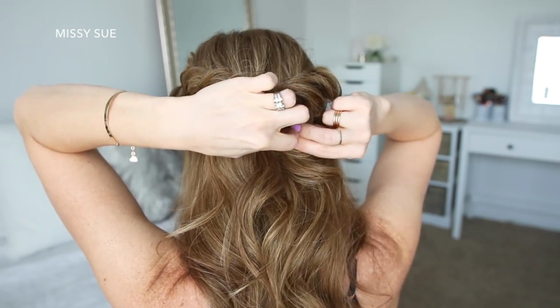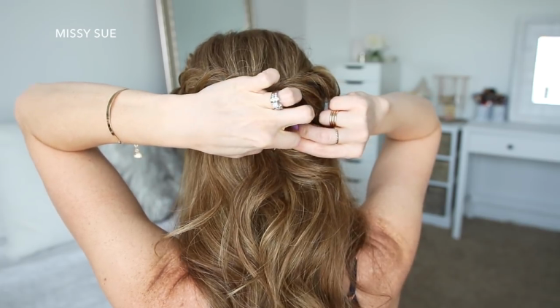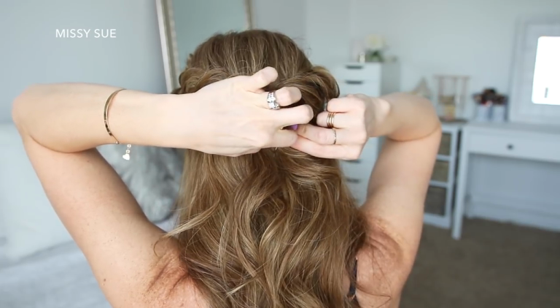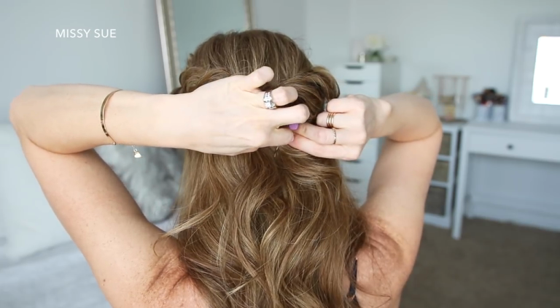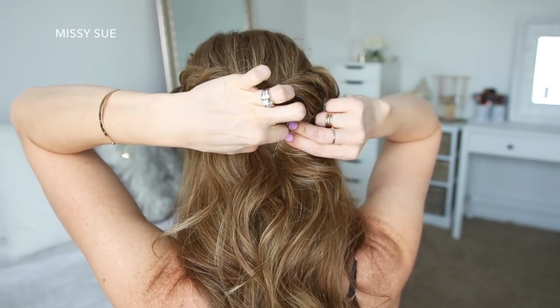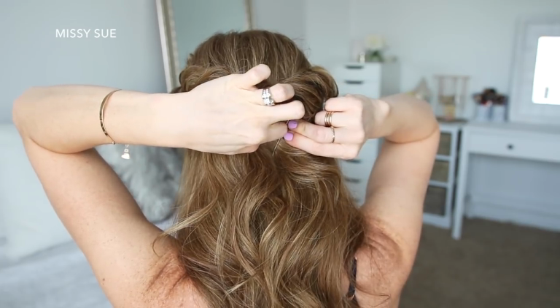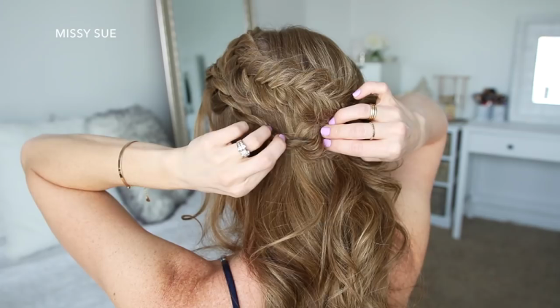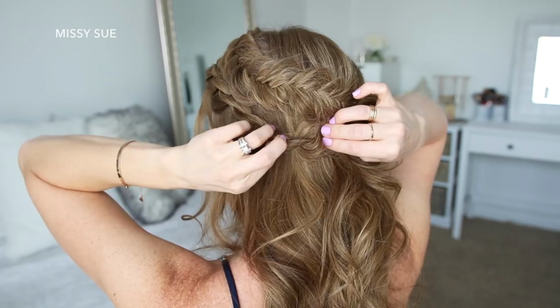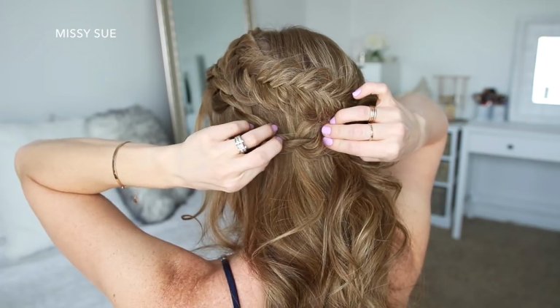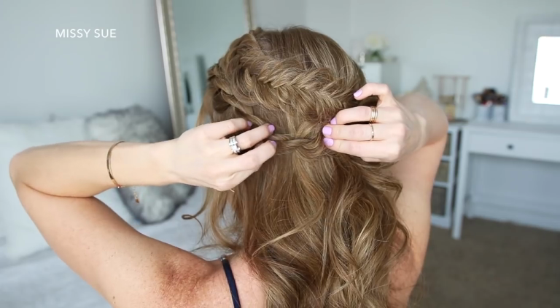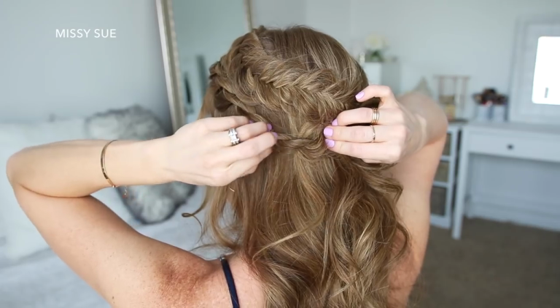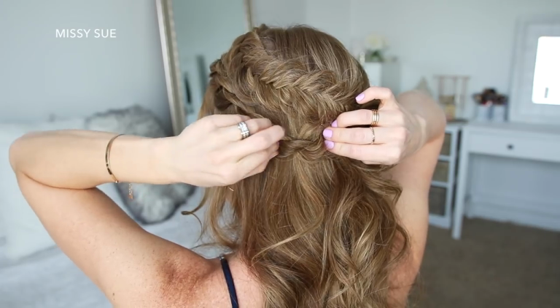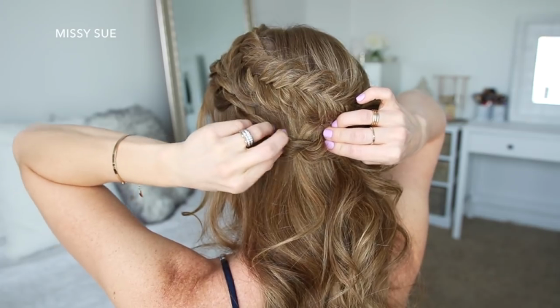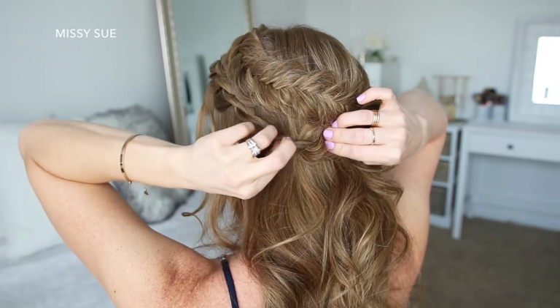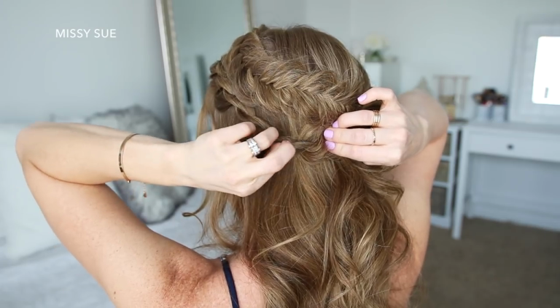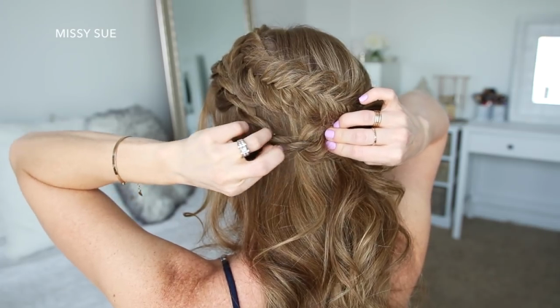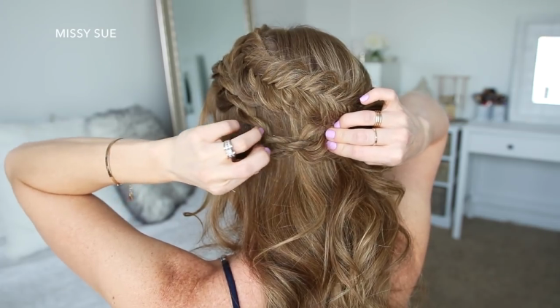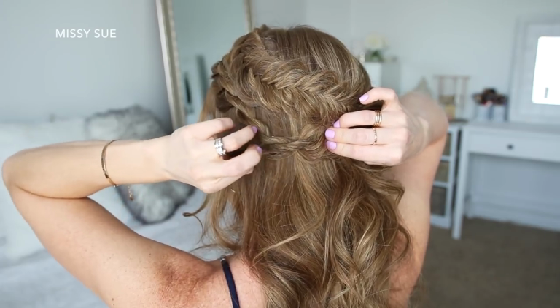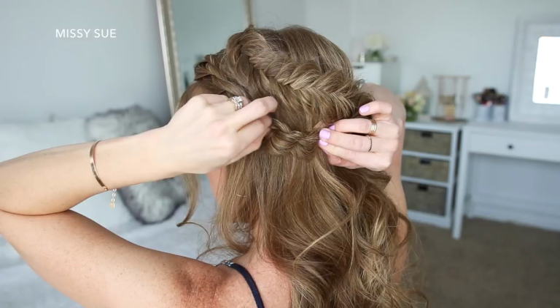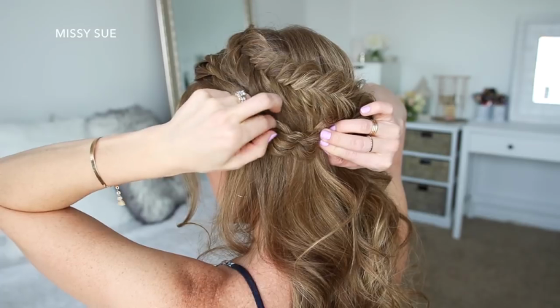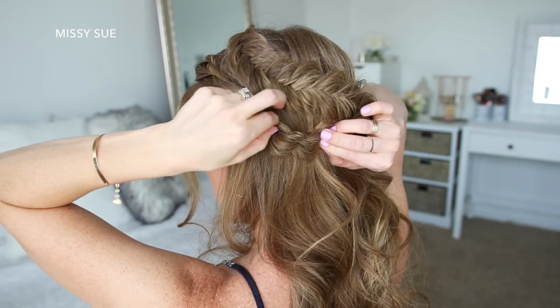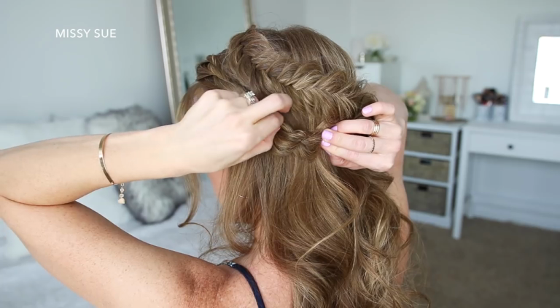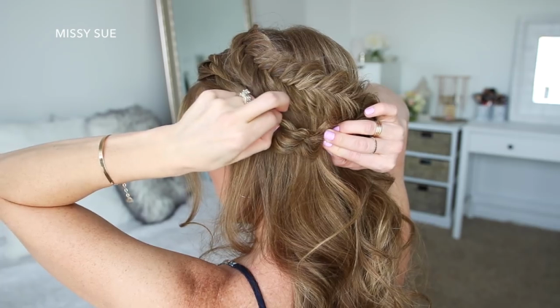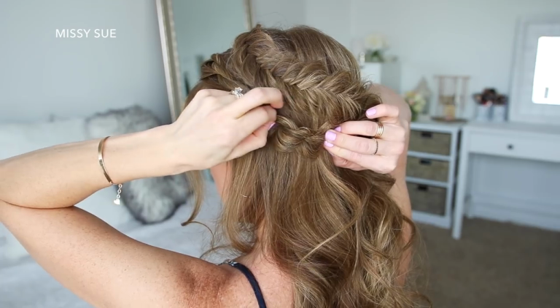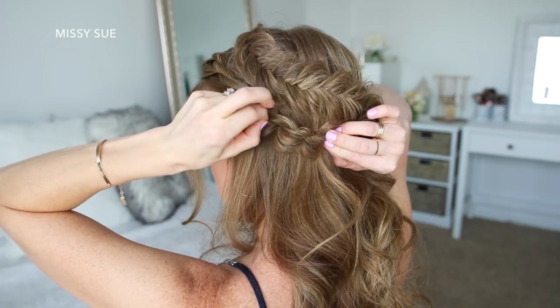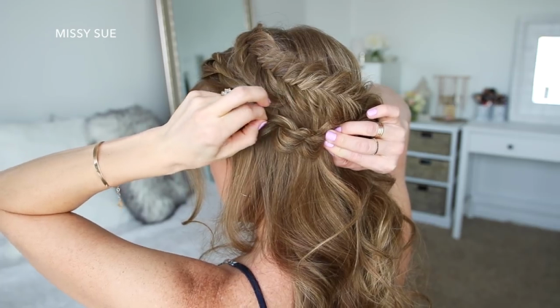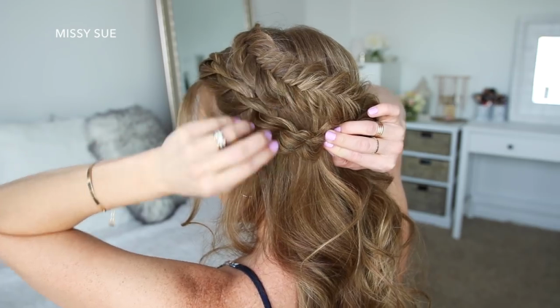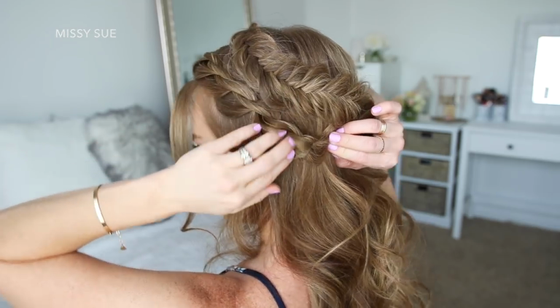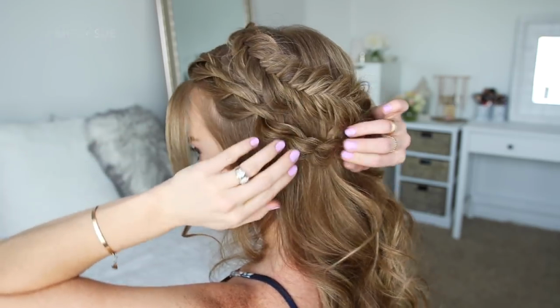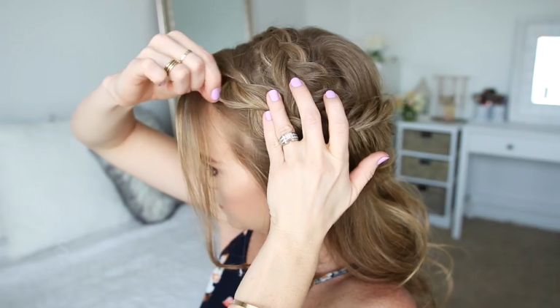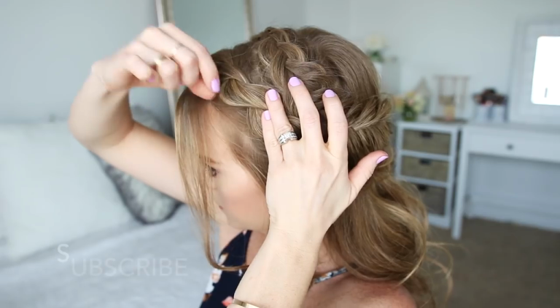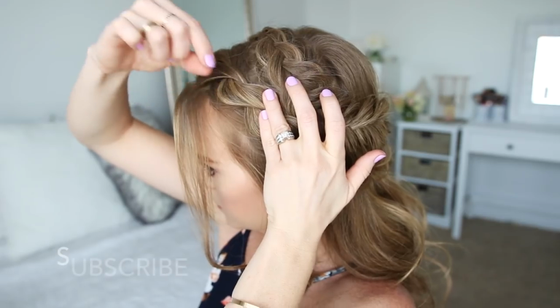Then to finish off the style, I'm just going to go back over the twist braid, pulling on the bottom to make each twist a little bit bigger.